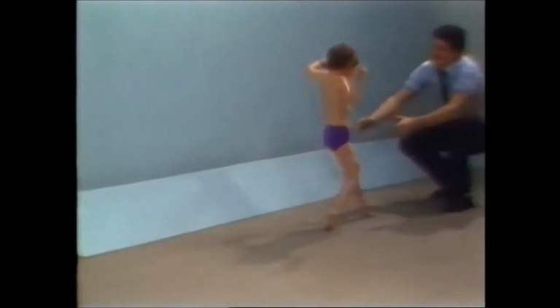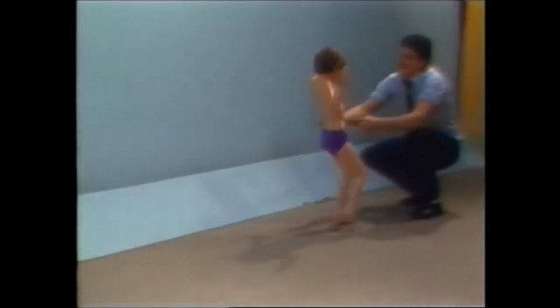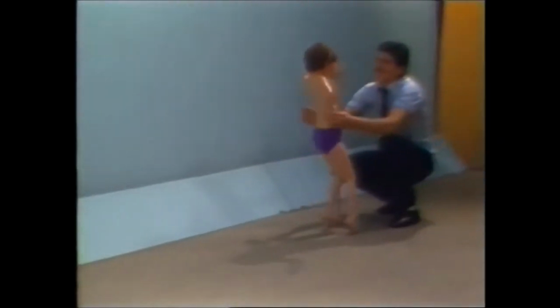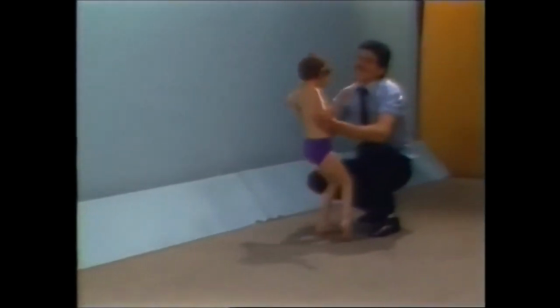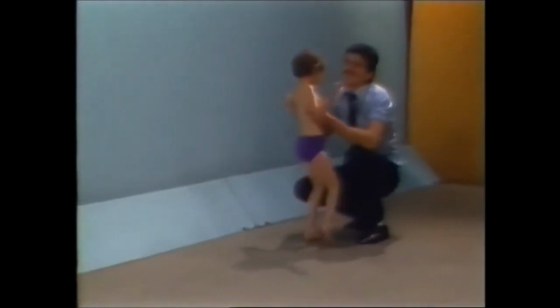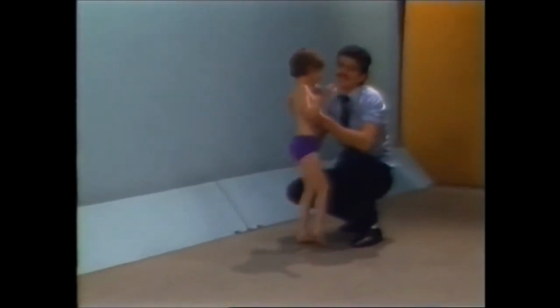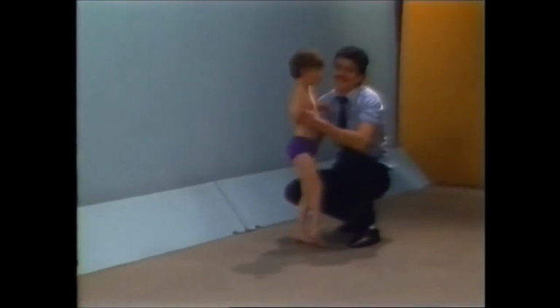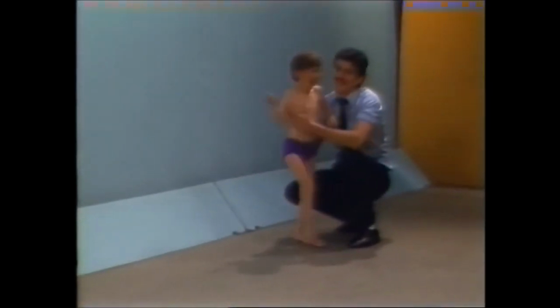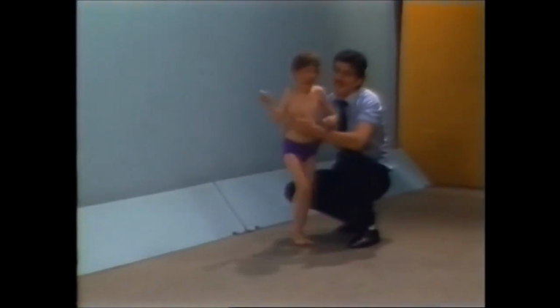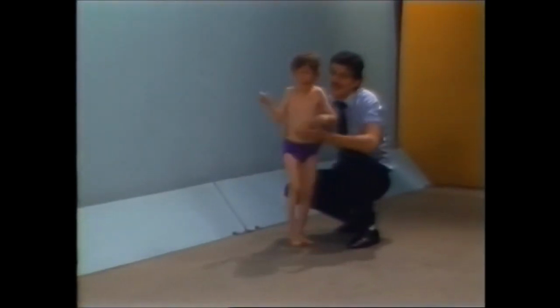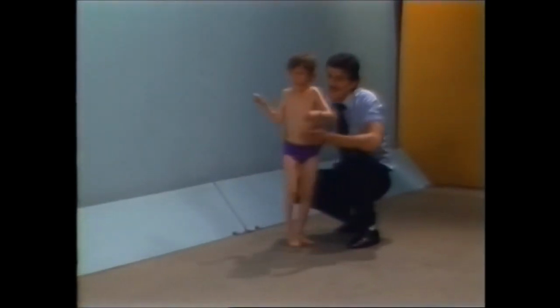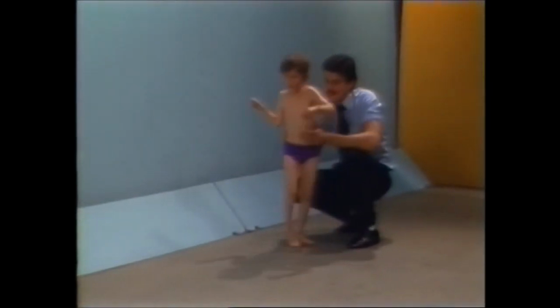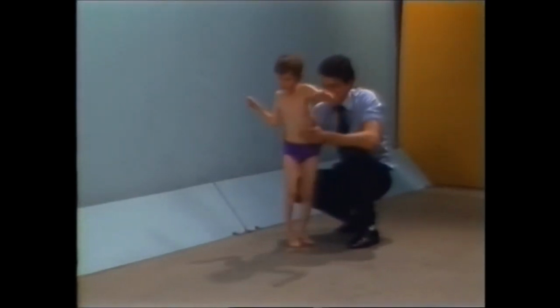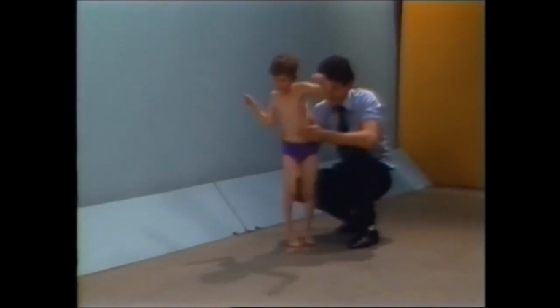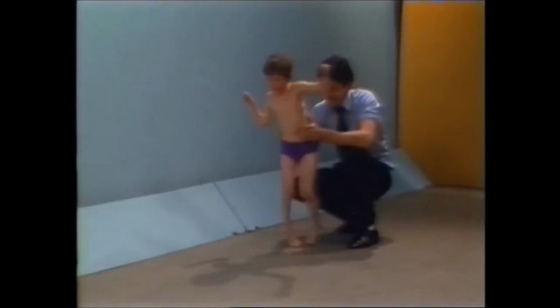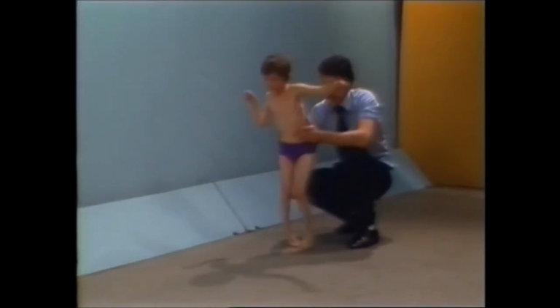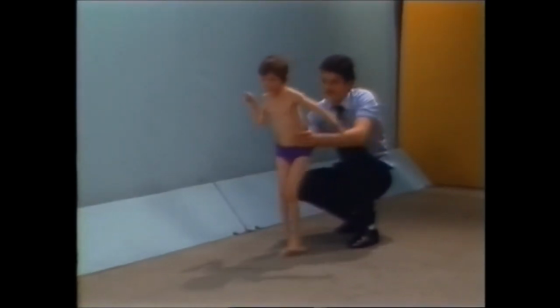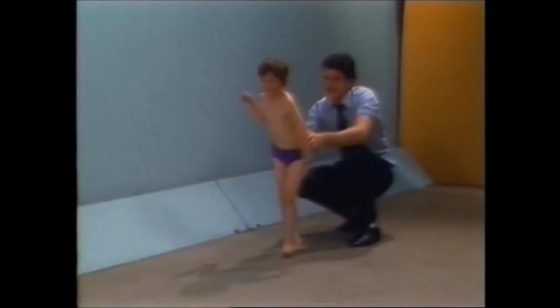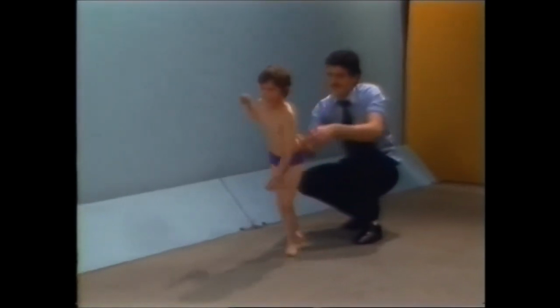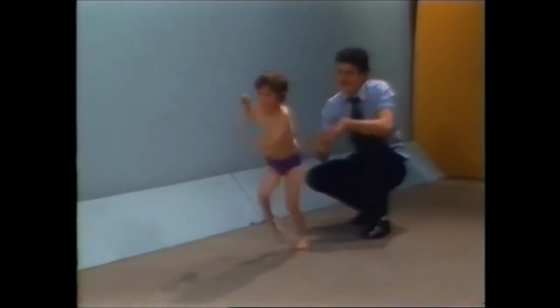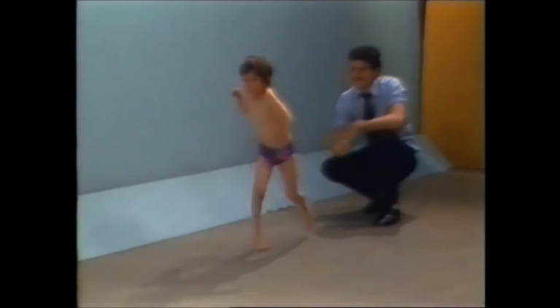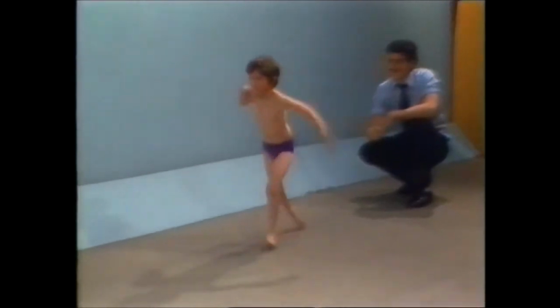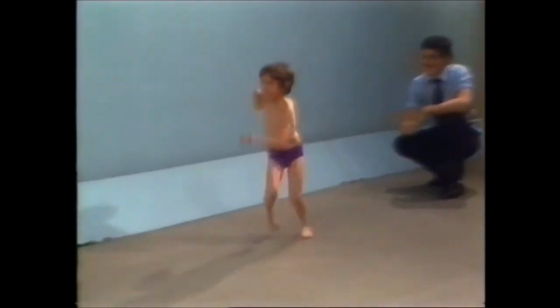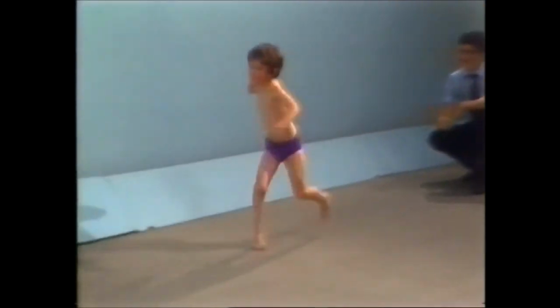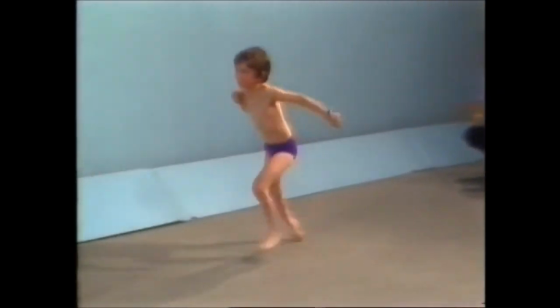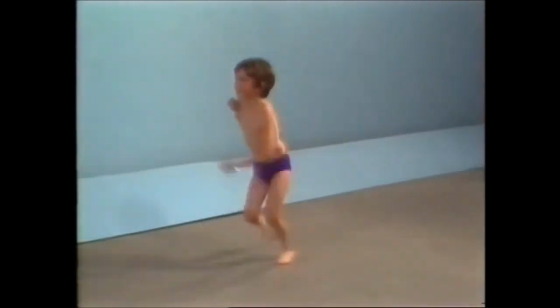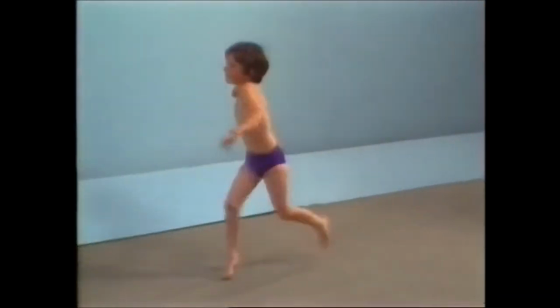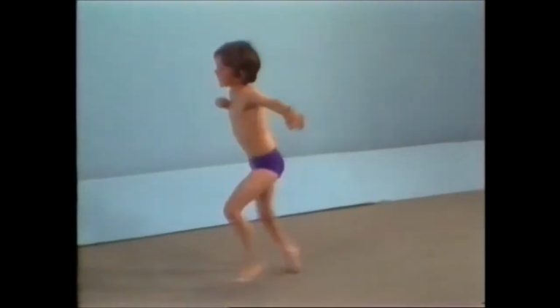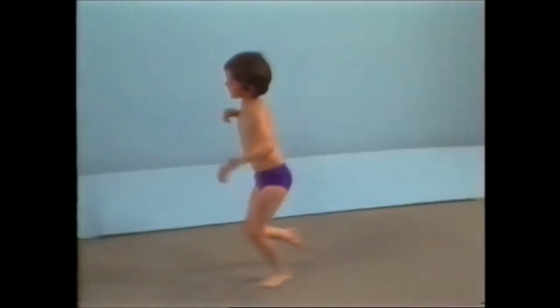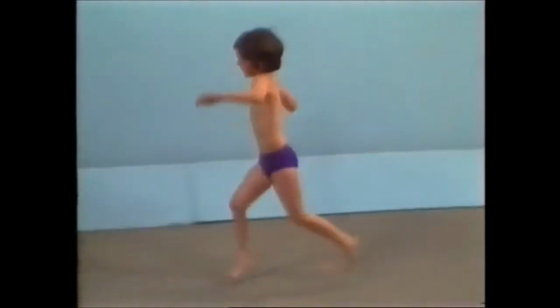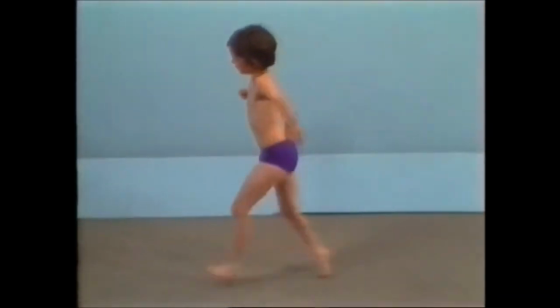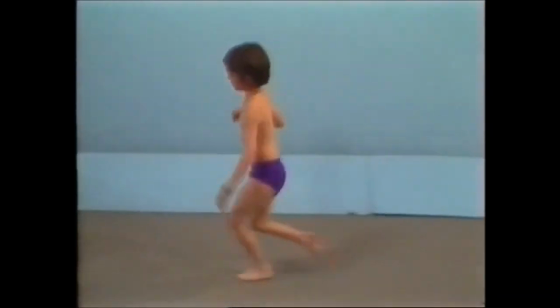Is there a clue in the arm that doesn't swing? Or in the peculiar position of the hand?